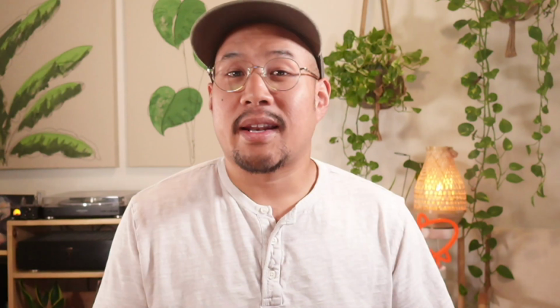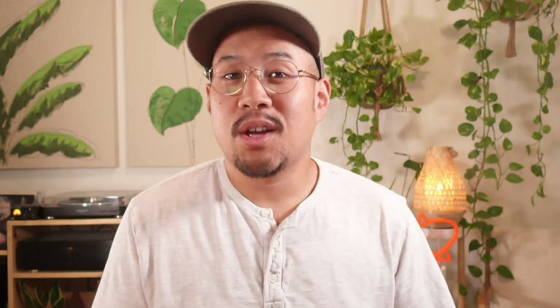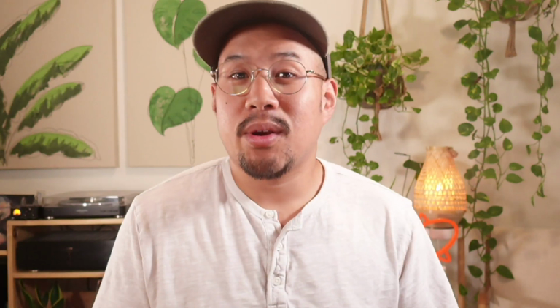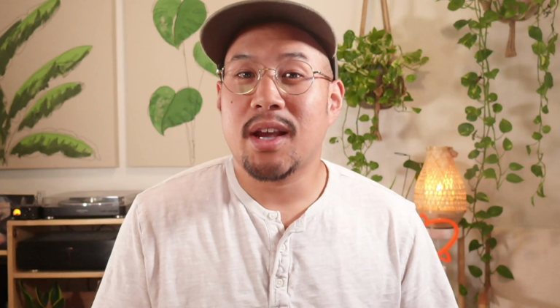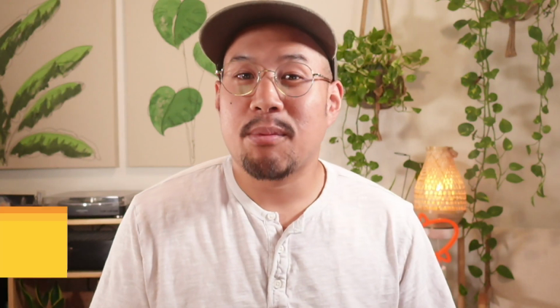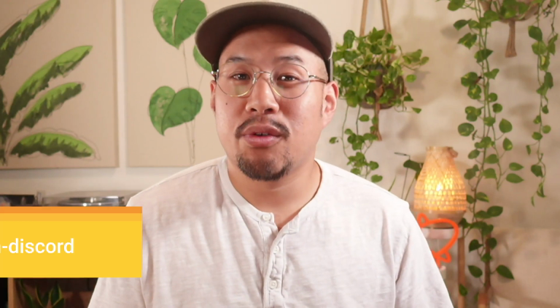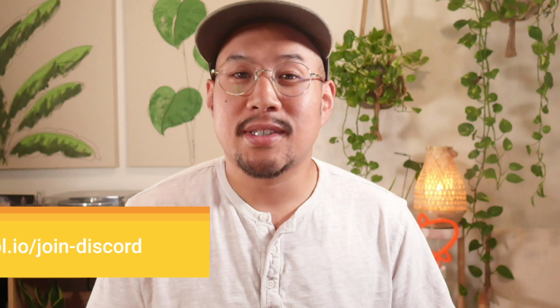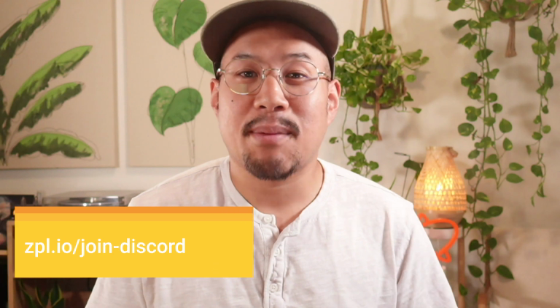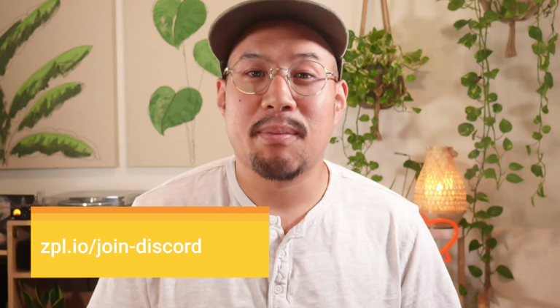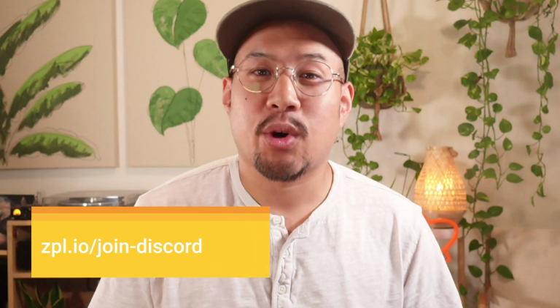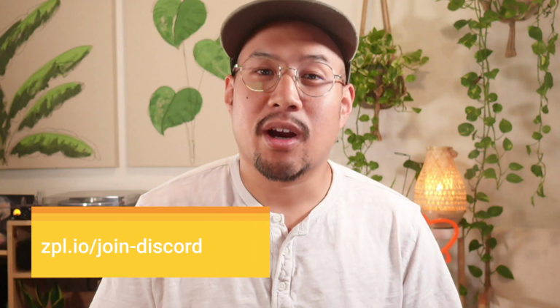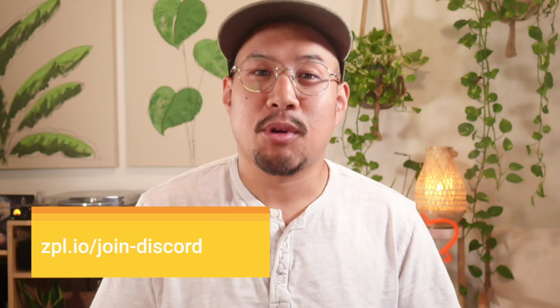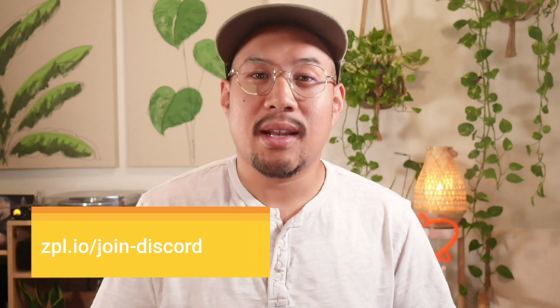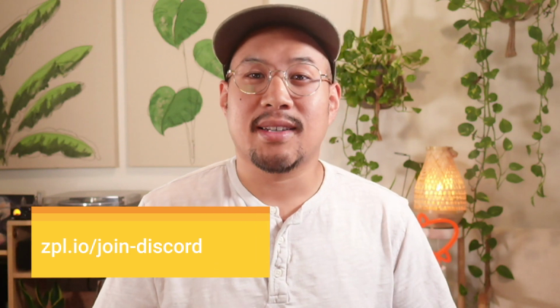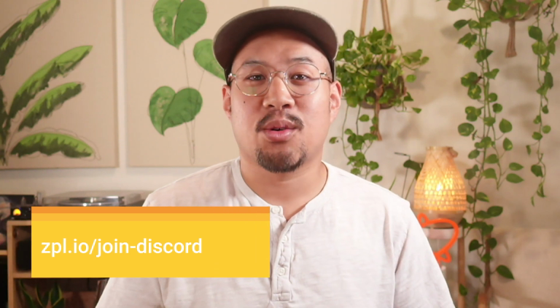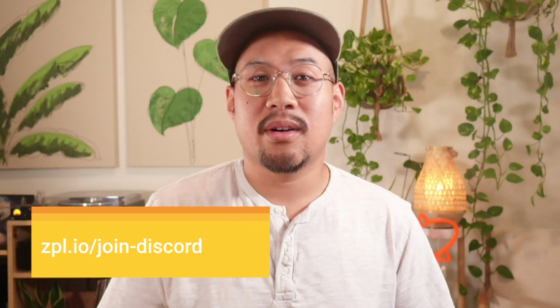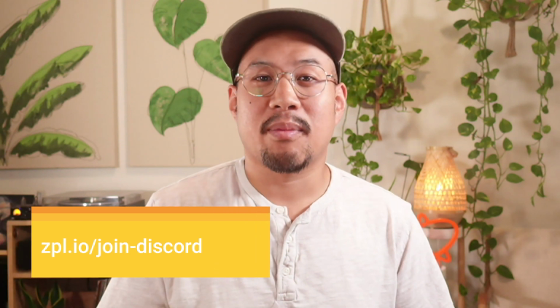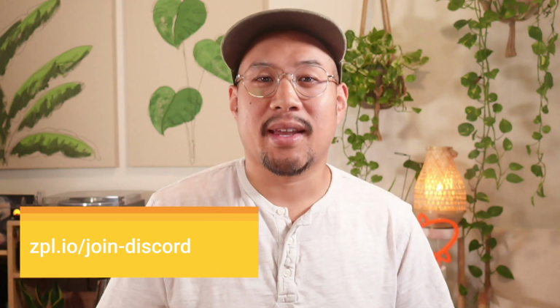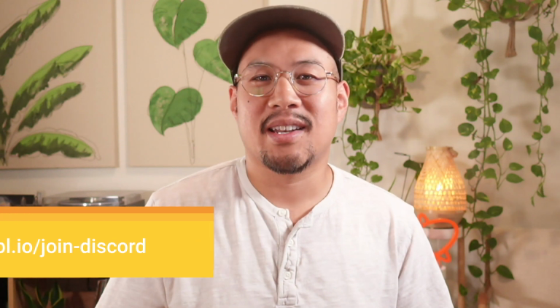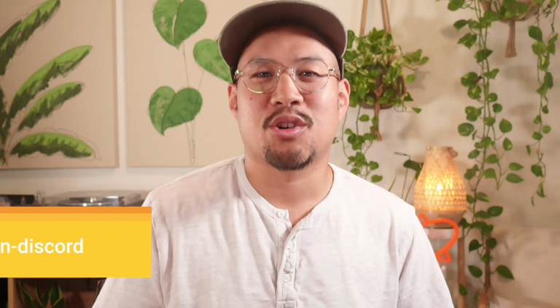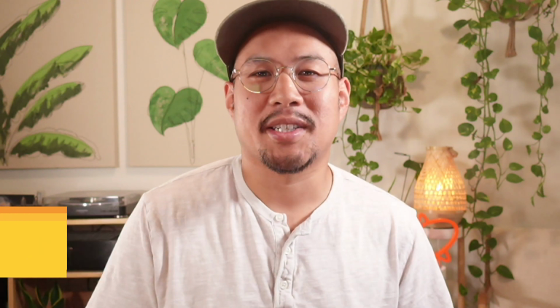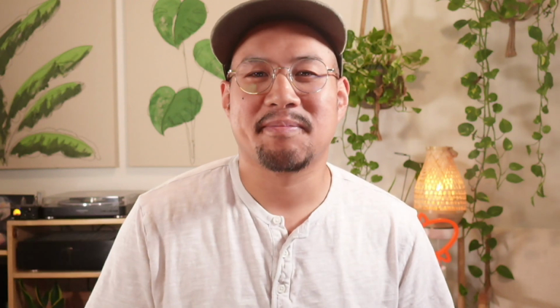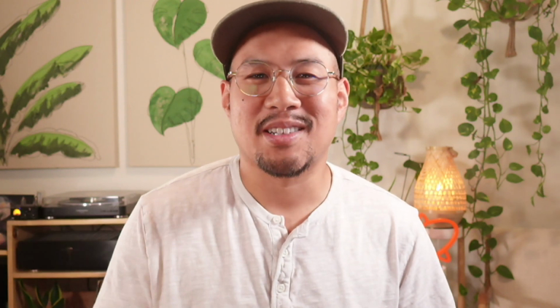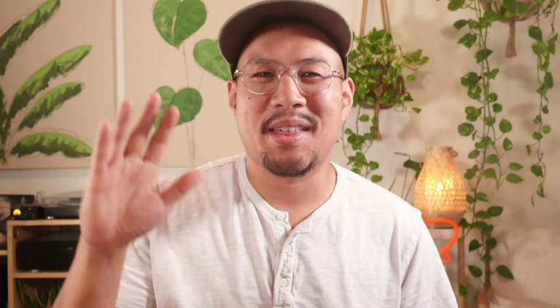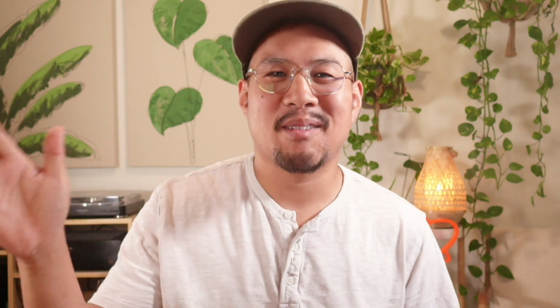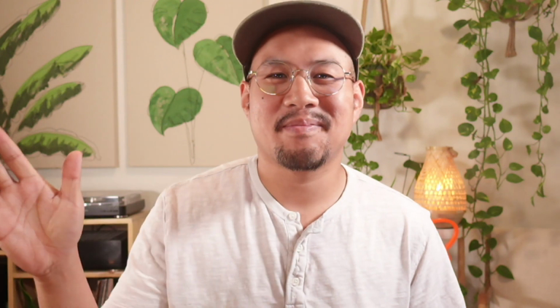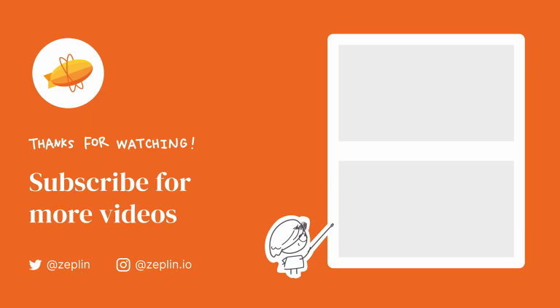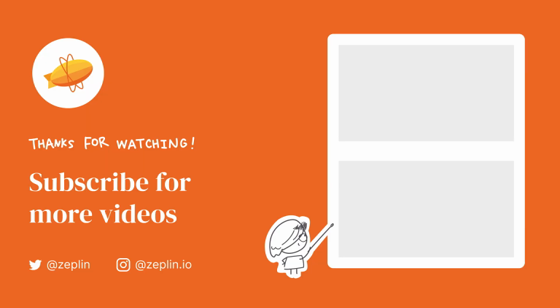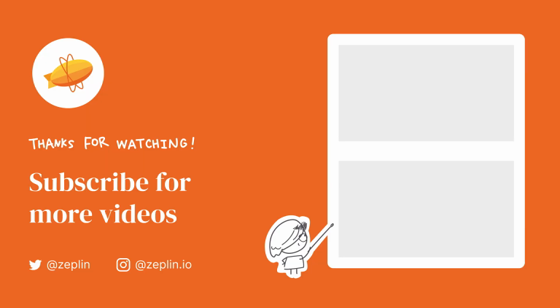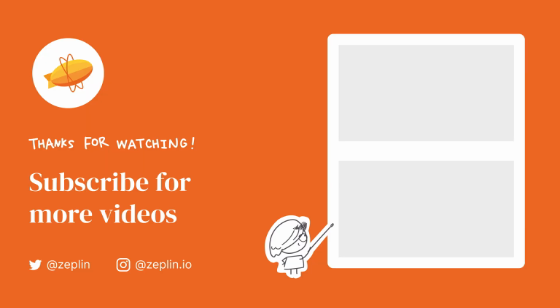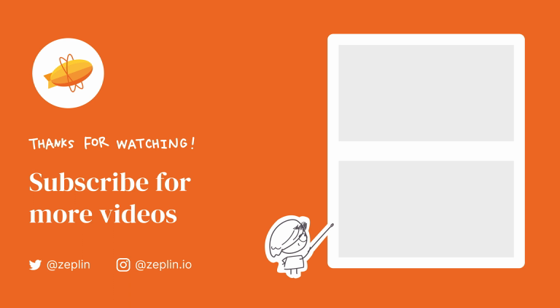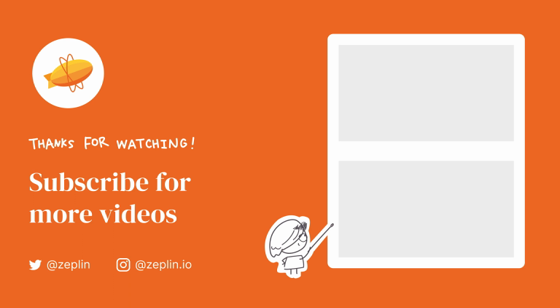Let us know what you think about approvals in Zeppelin by joining our community on Discord from the link in the description. I'll see you there! Bye bye!